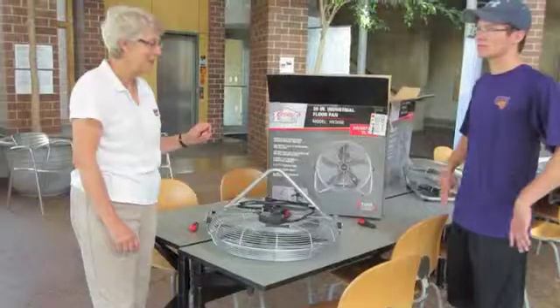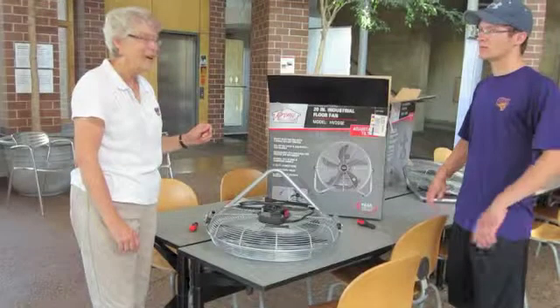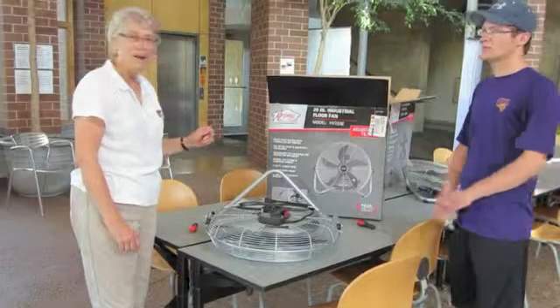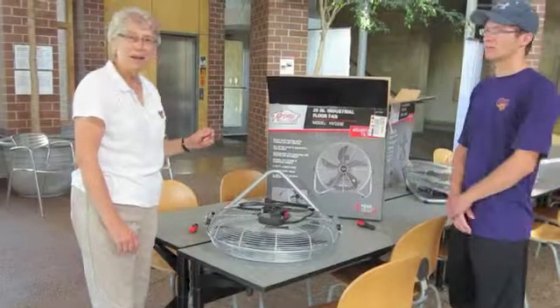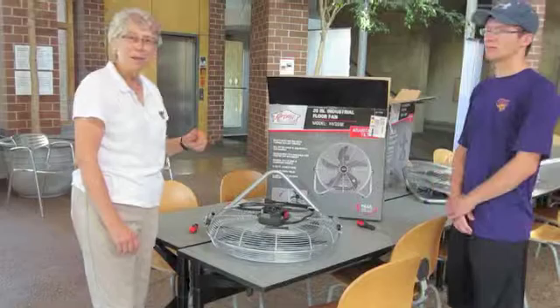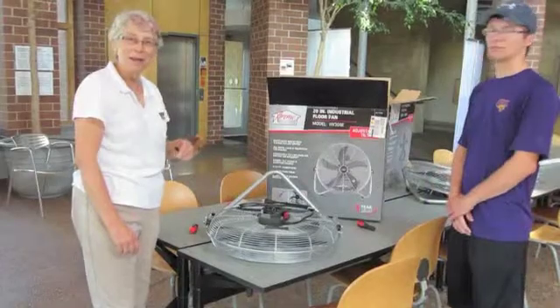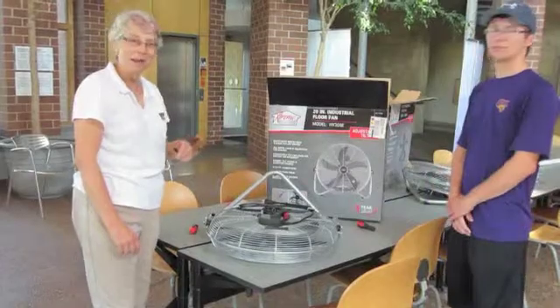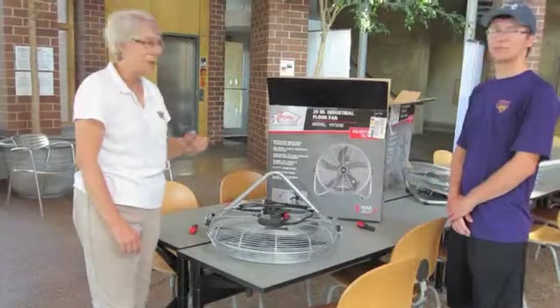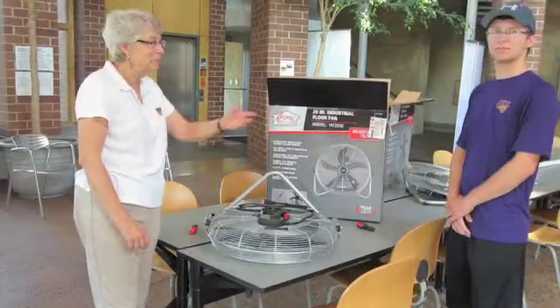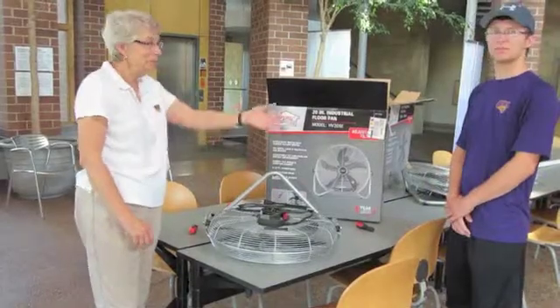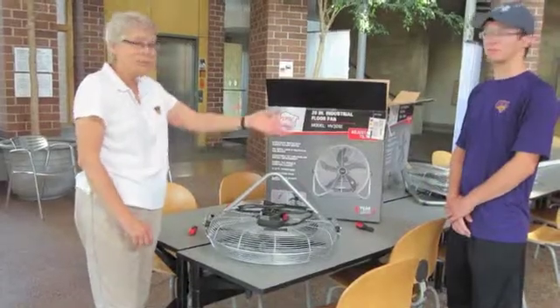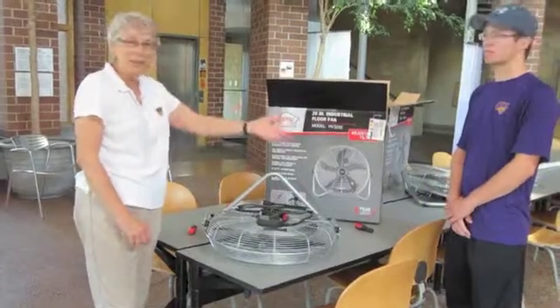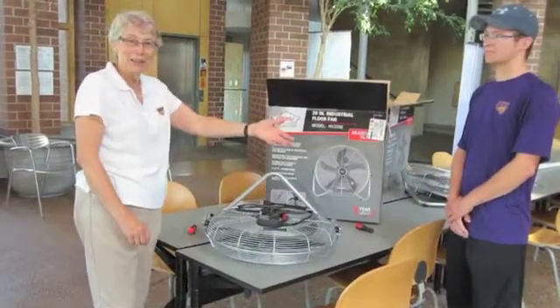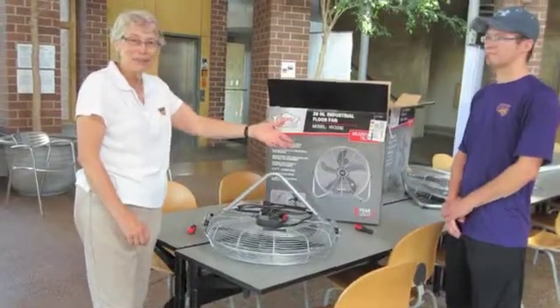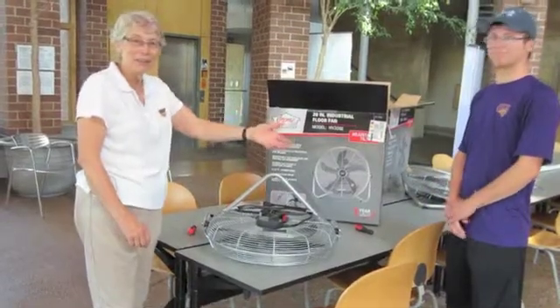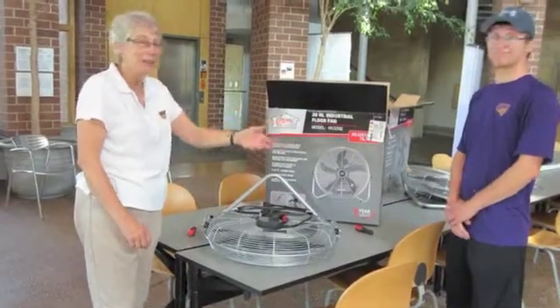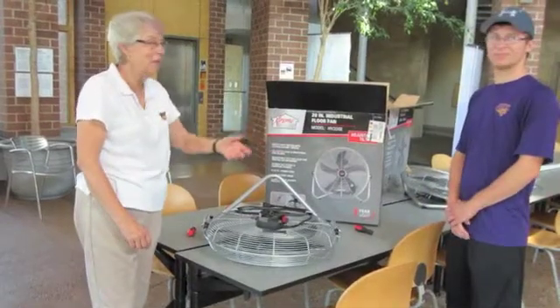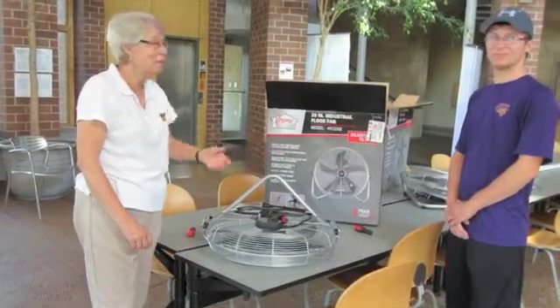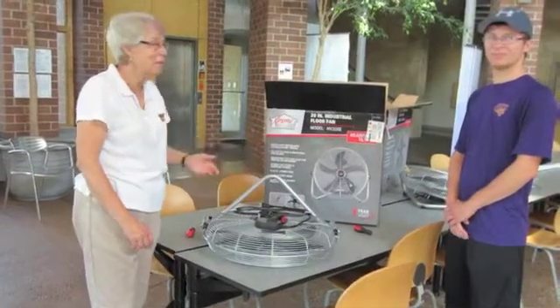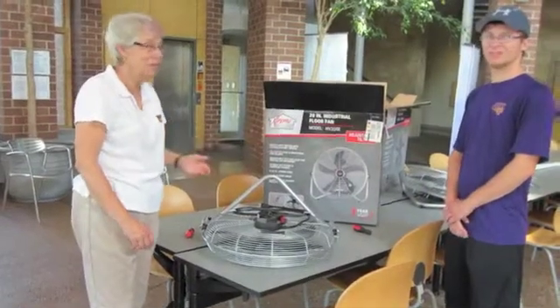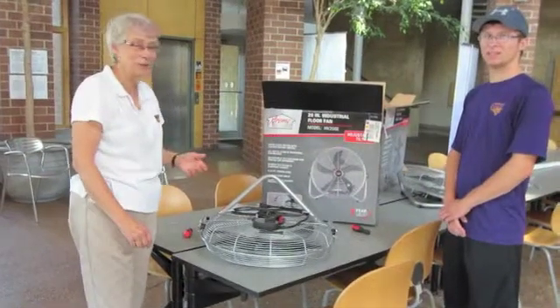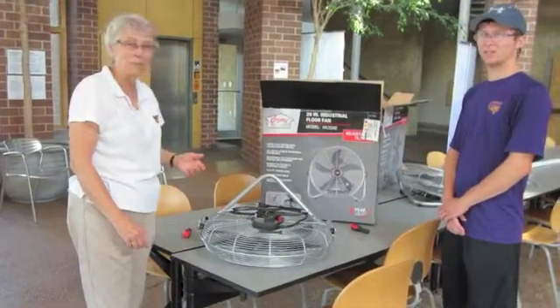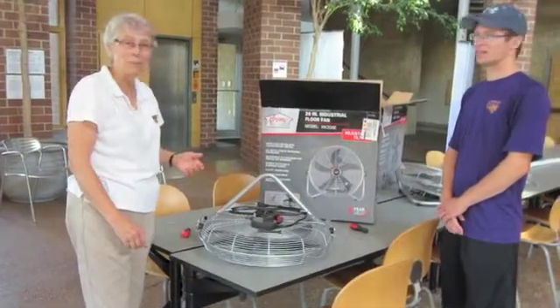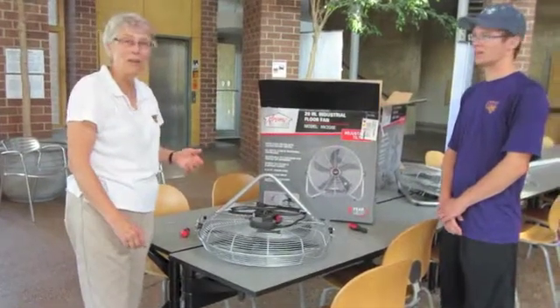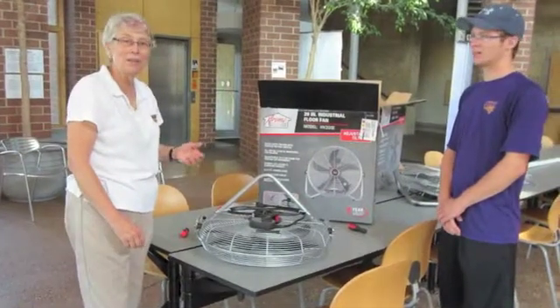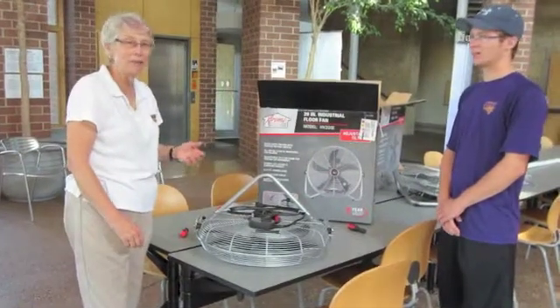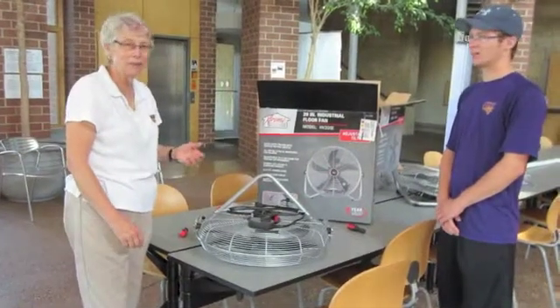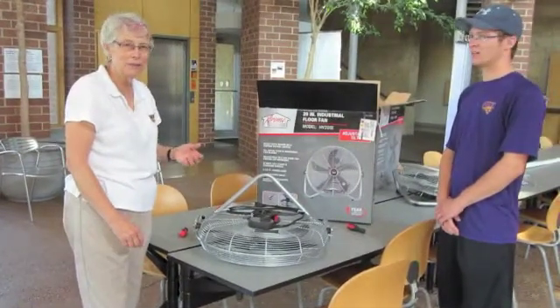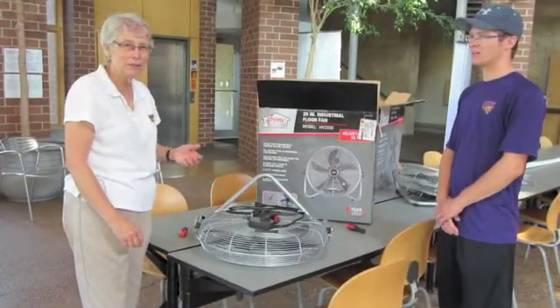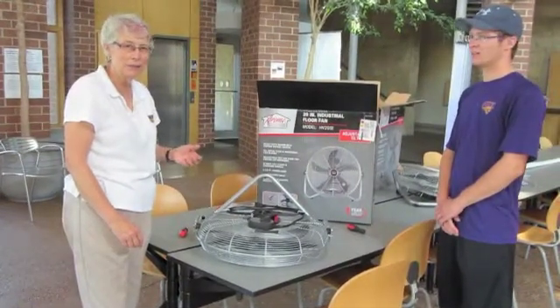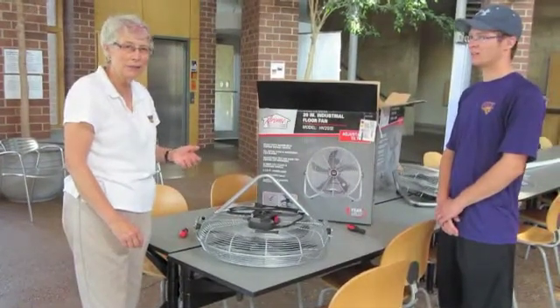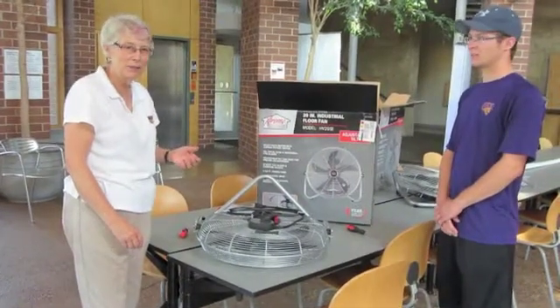Hi, I'm Pat Higby, this is Ryan Anderson, and we're going to assemble a very simple wind tunnel.